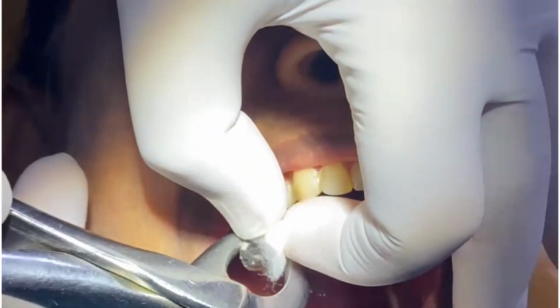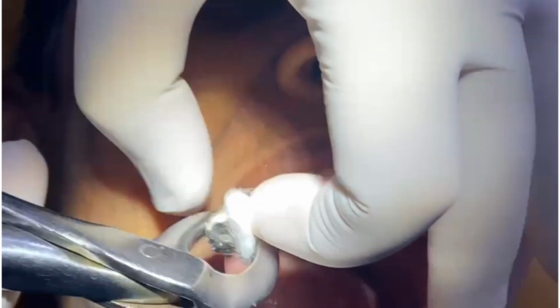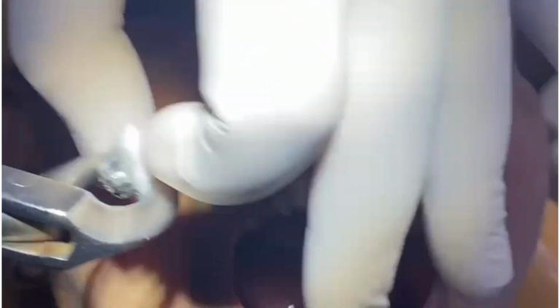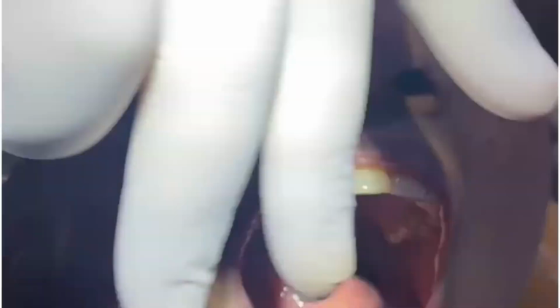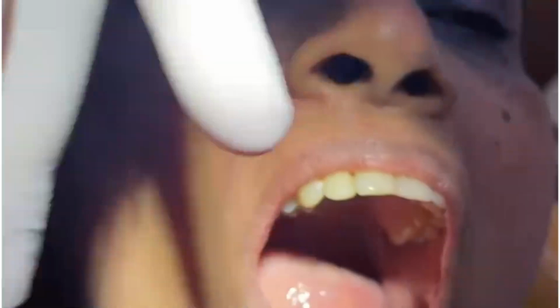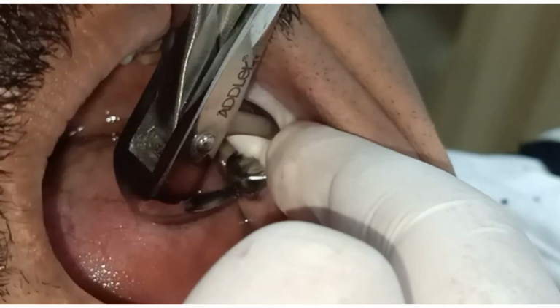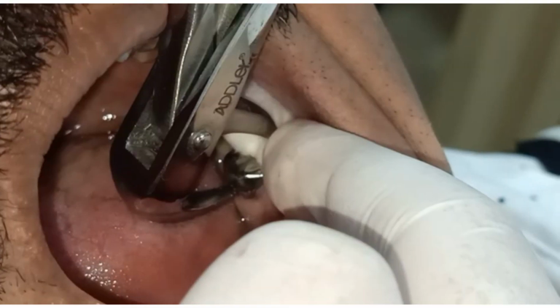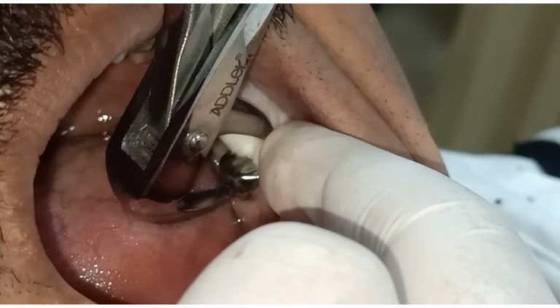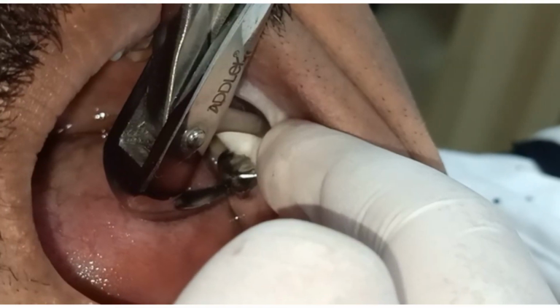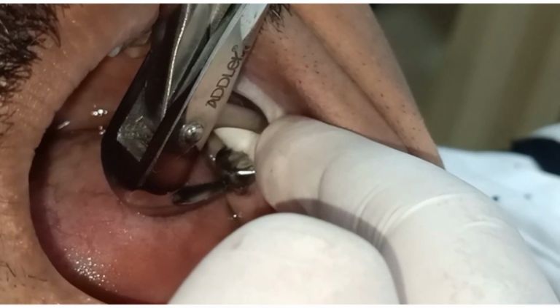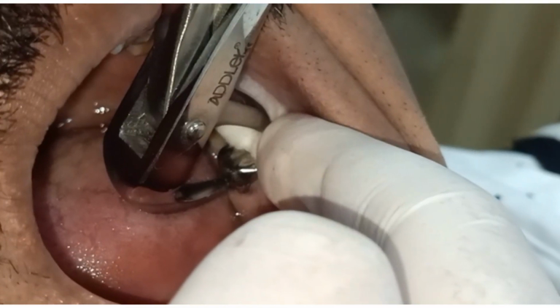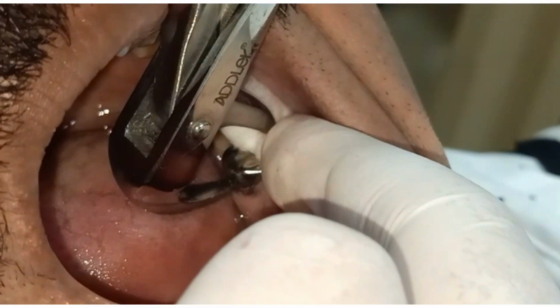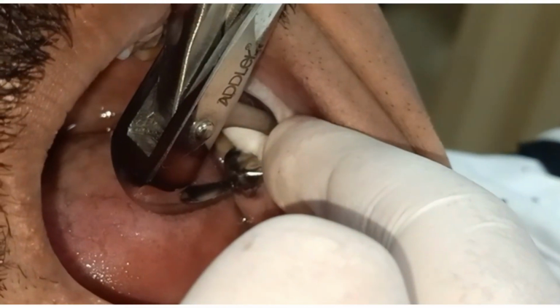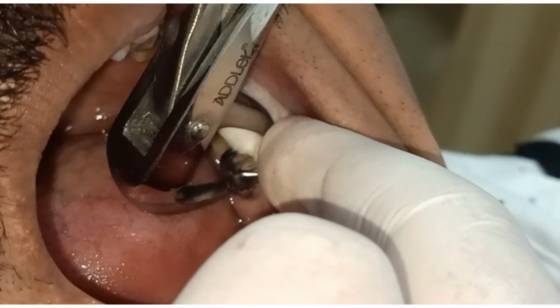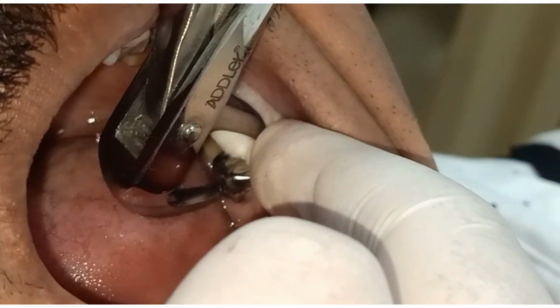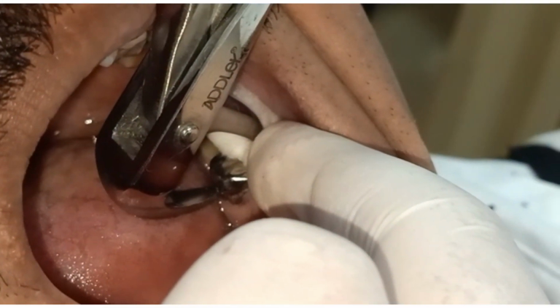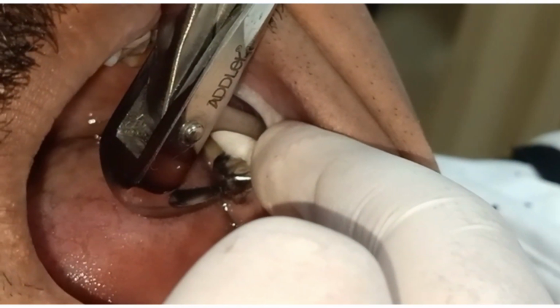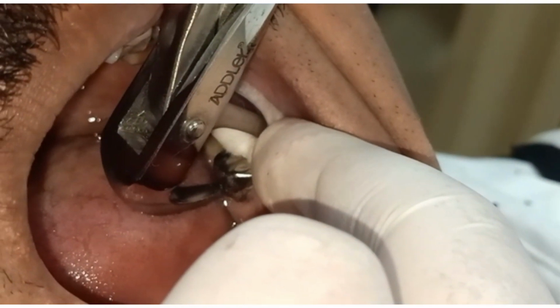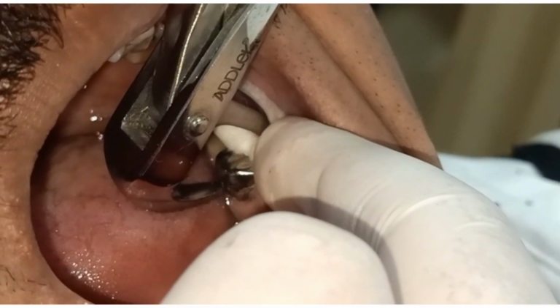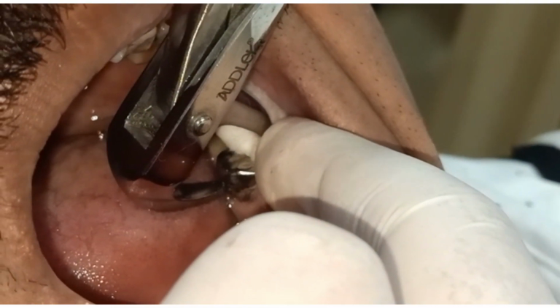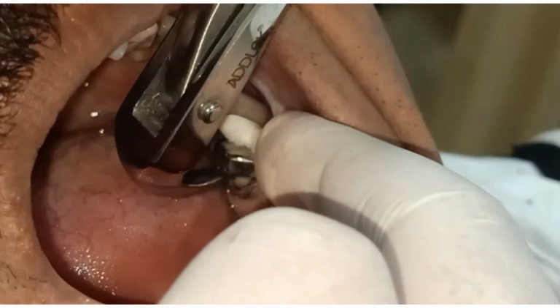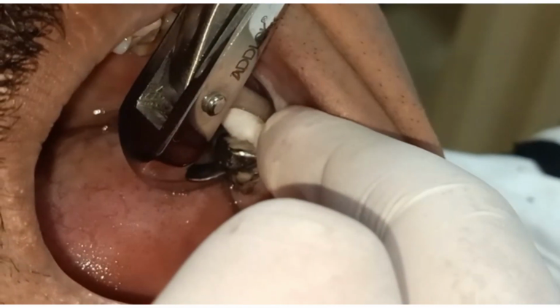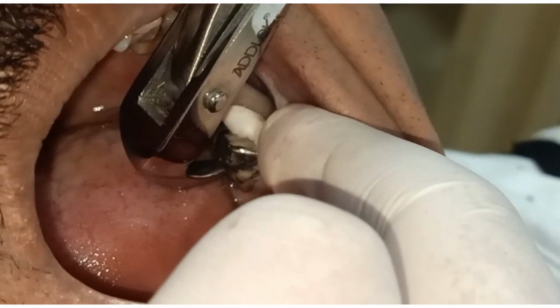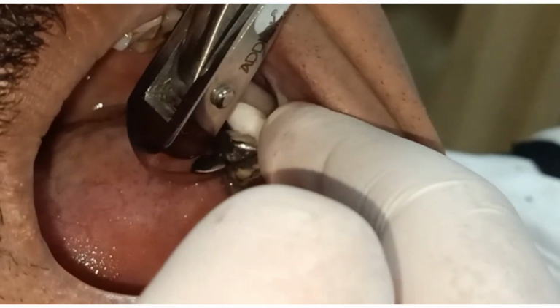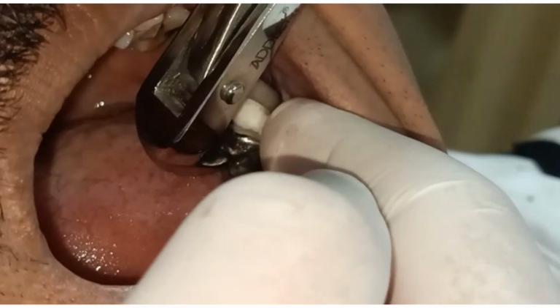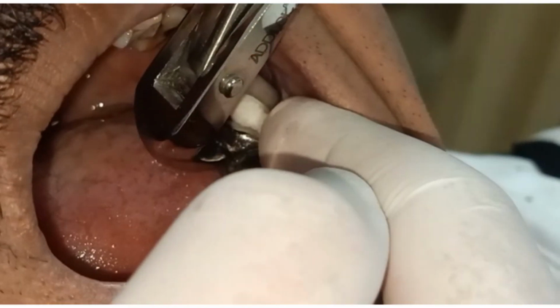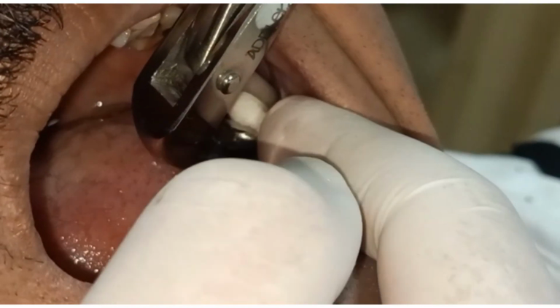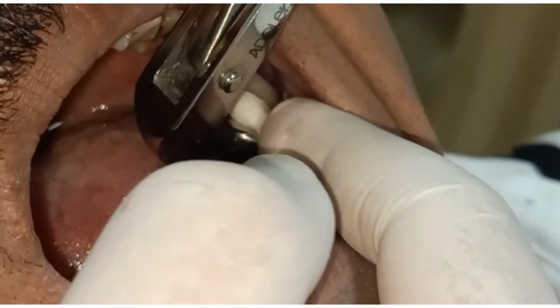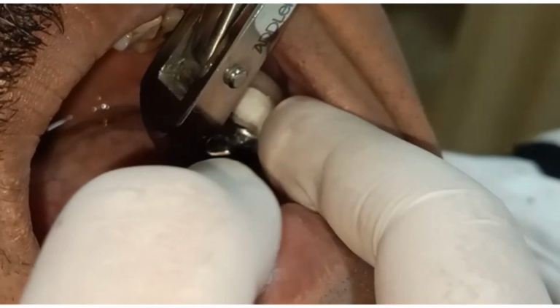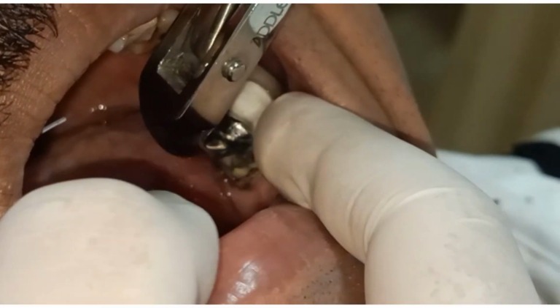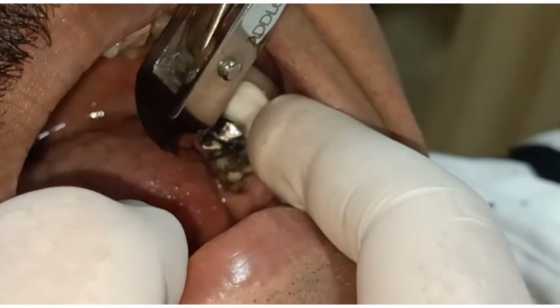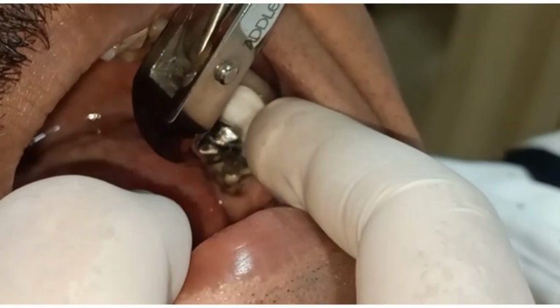In case you are doing mandibular, hold it in reverse and try to pull it up.